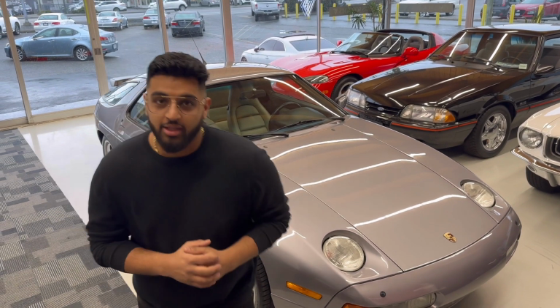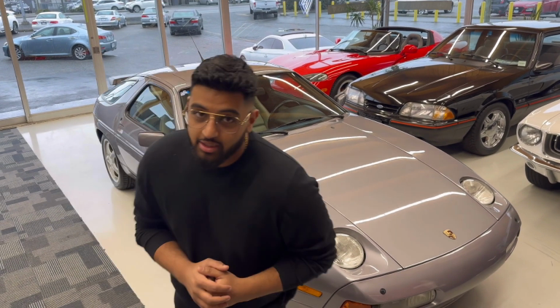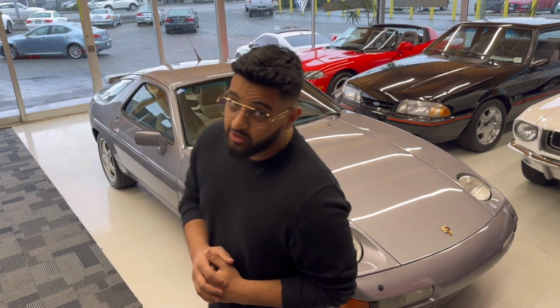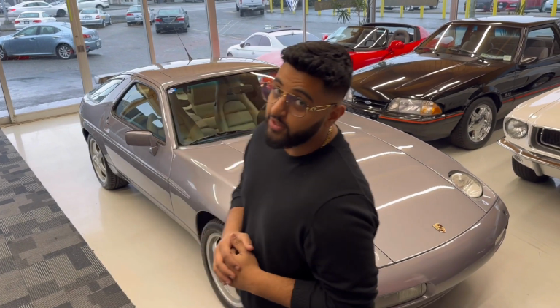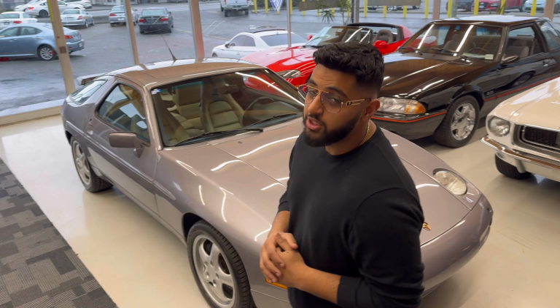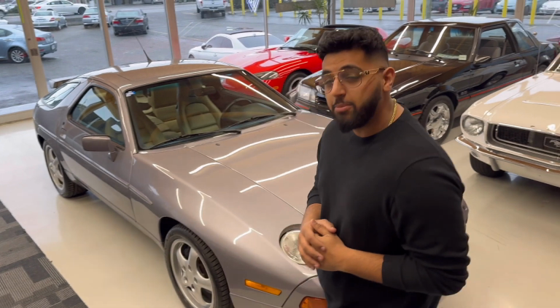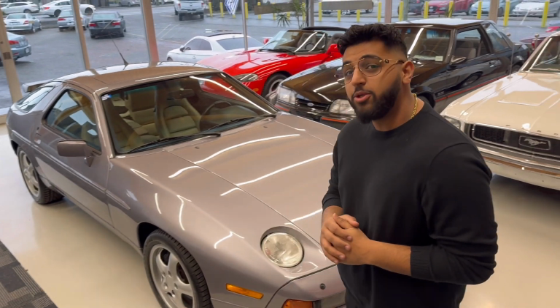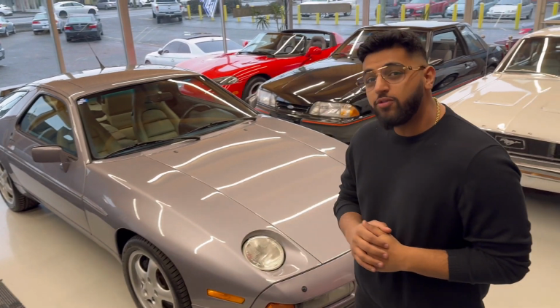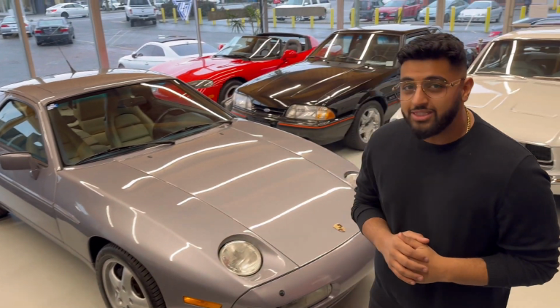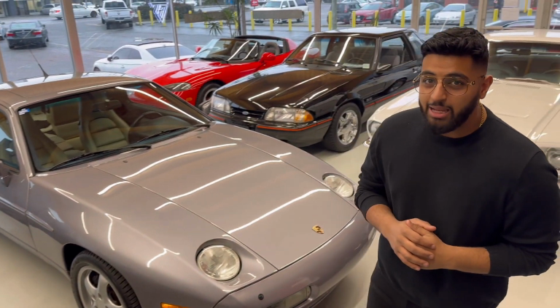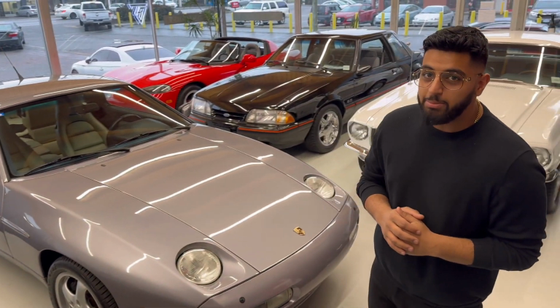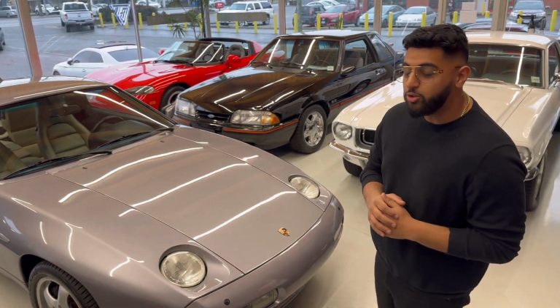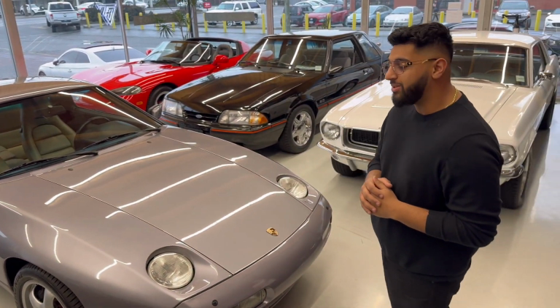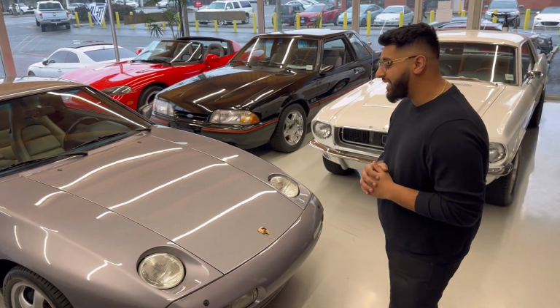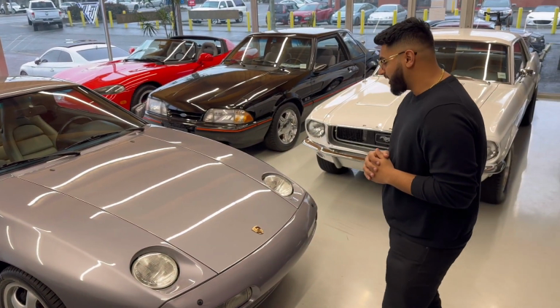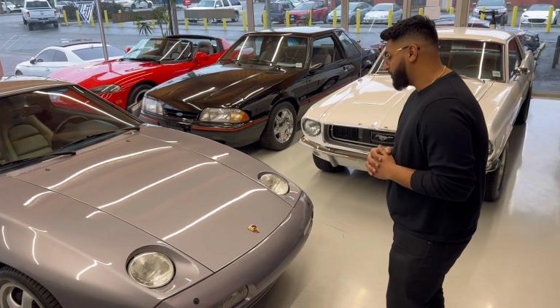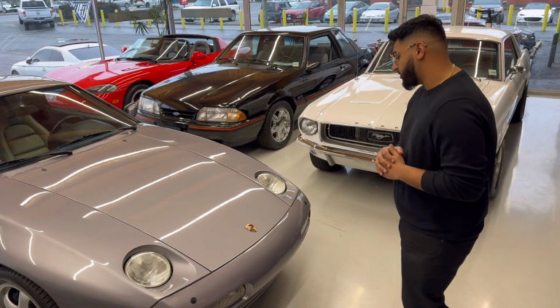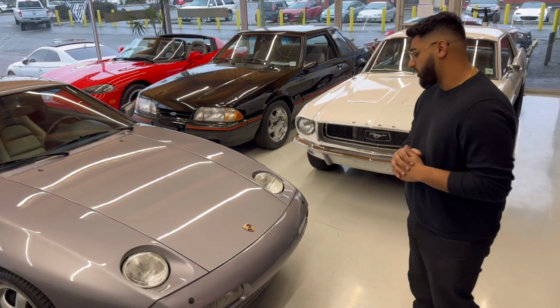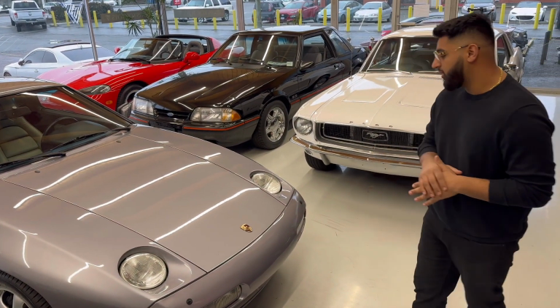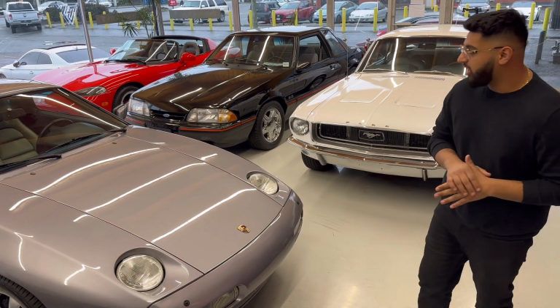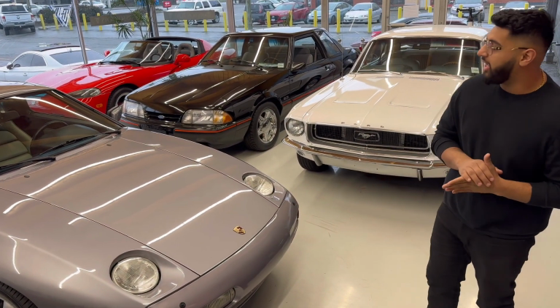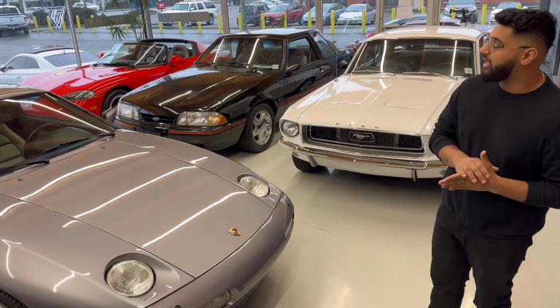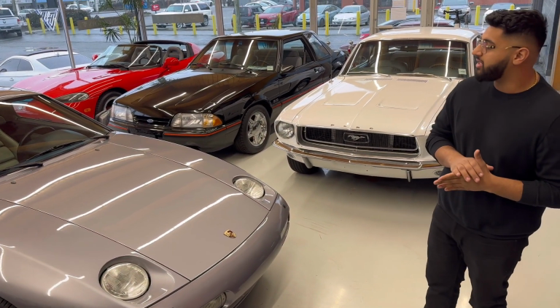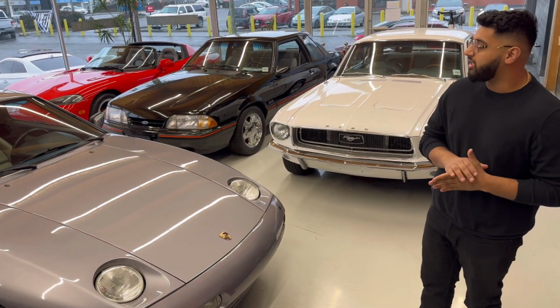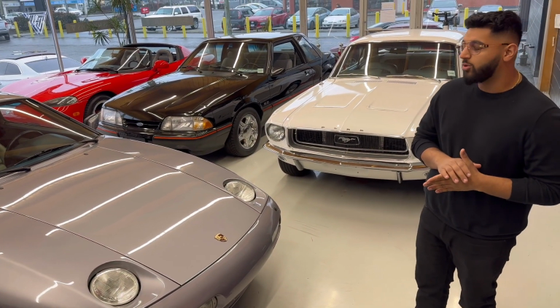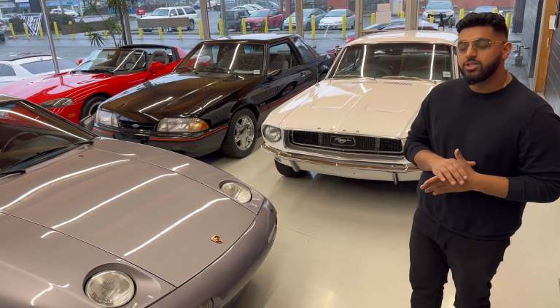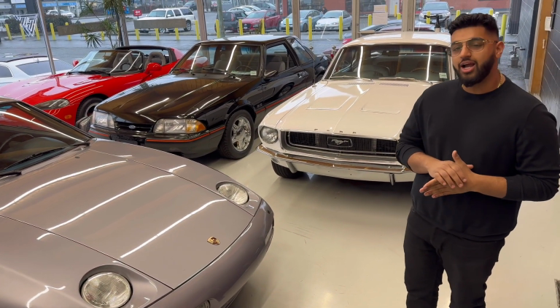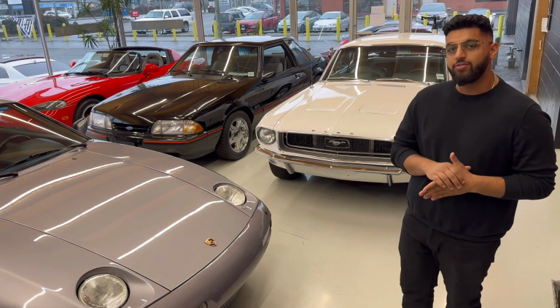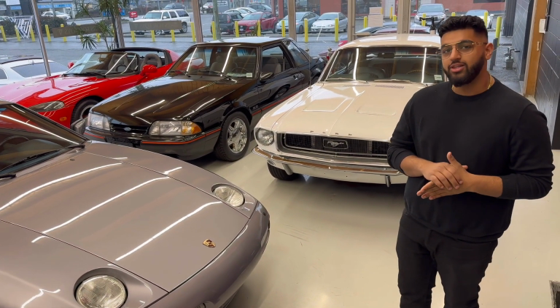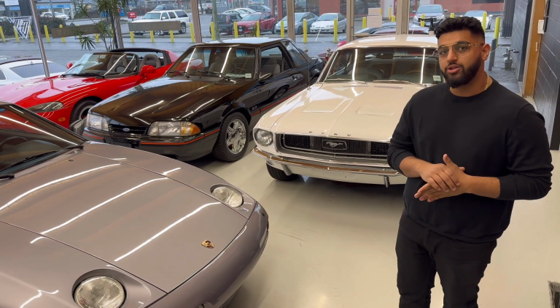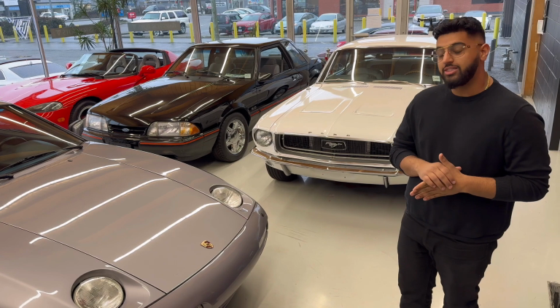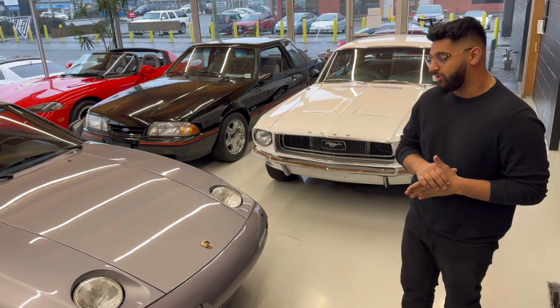This car is finished in a beautiful diamond blue metallic paint job and has a gorgeous ivory leather interior.